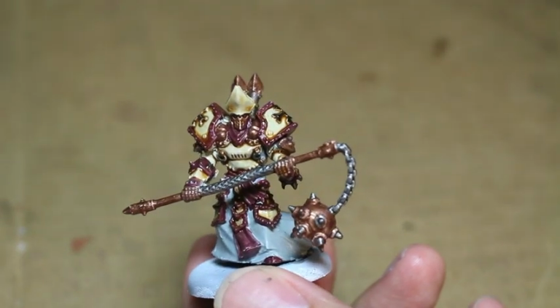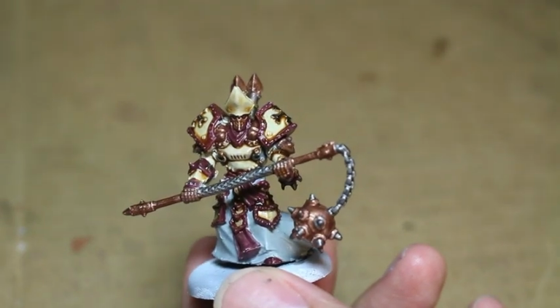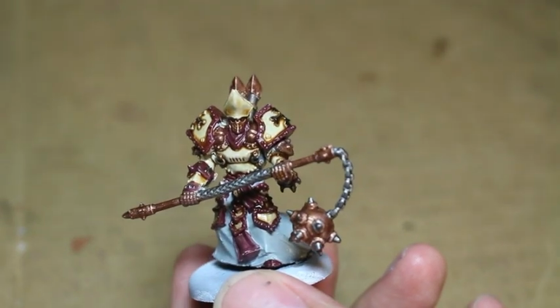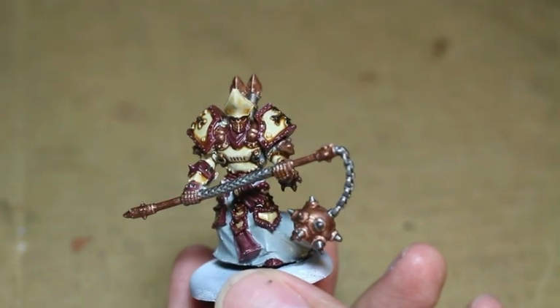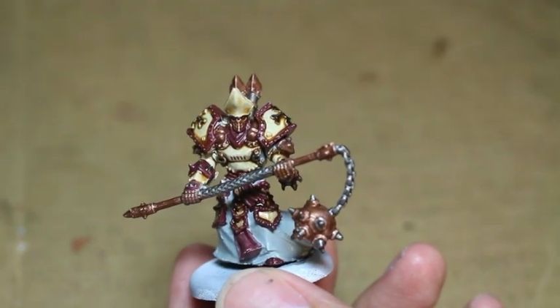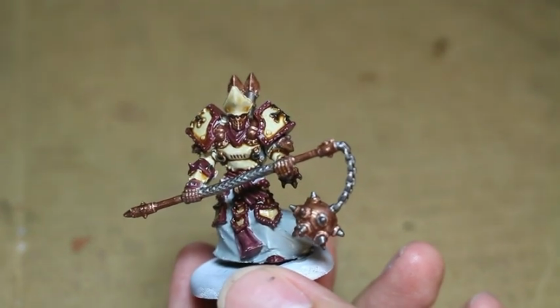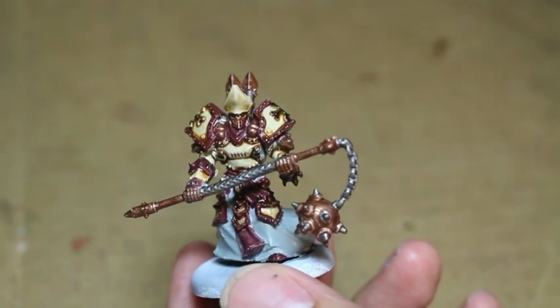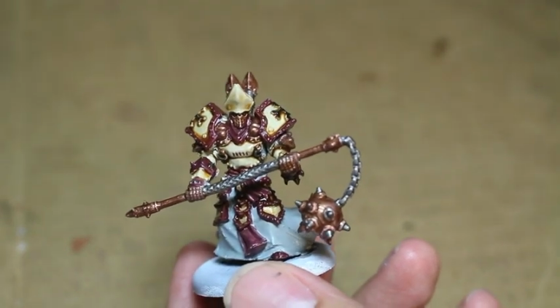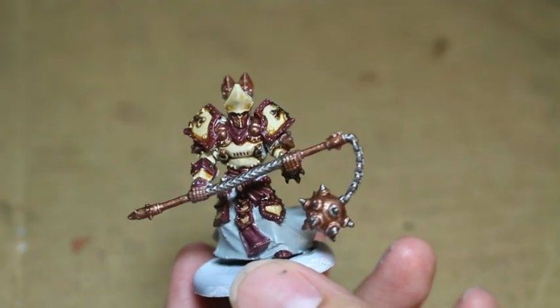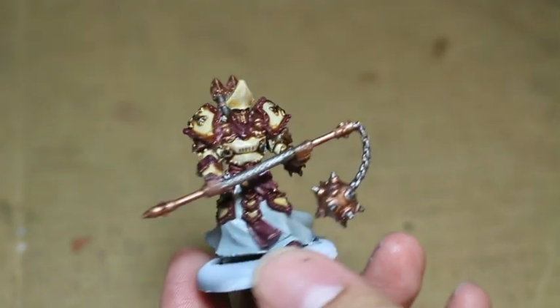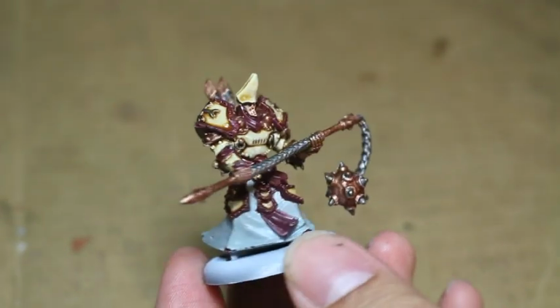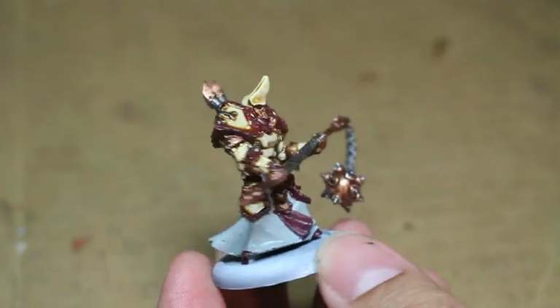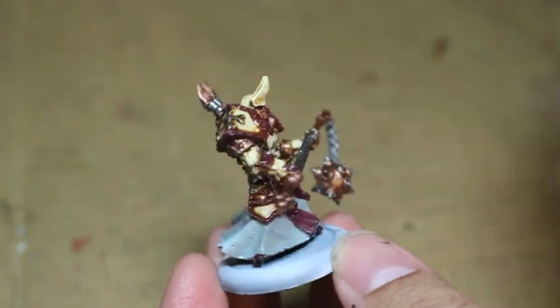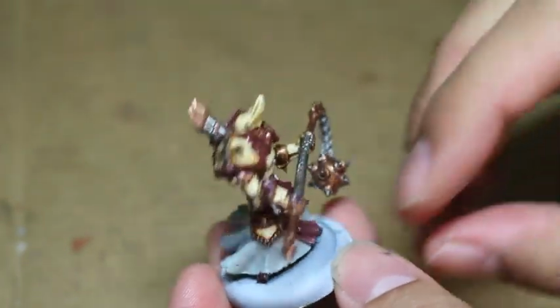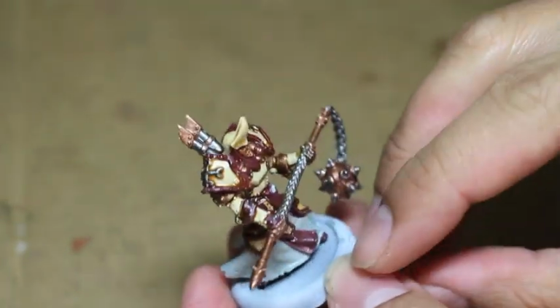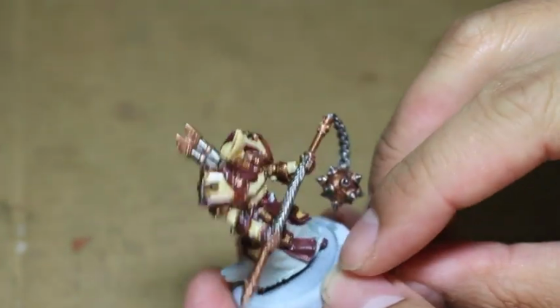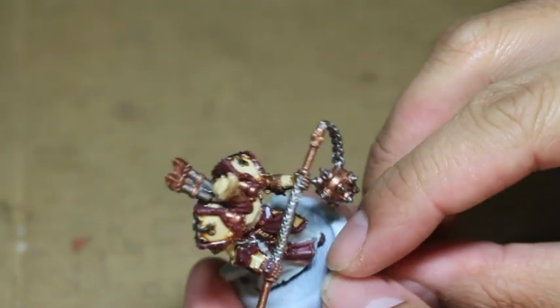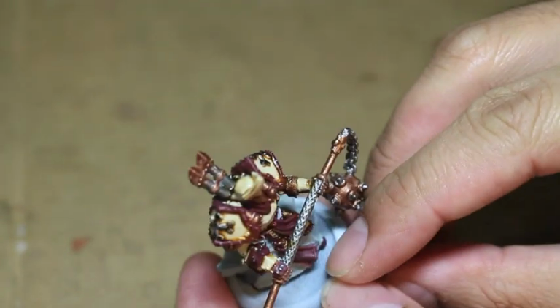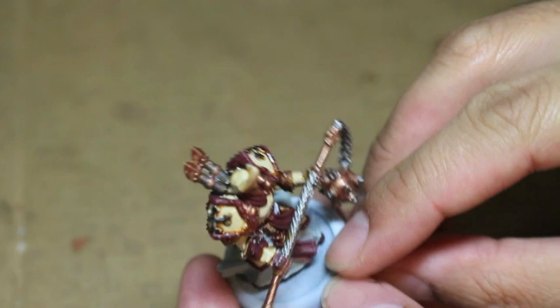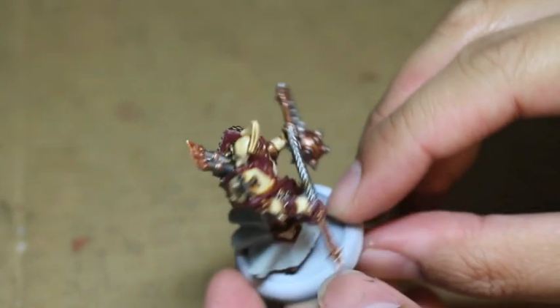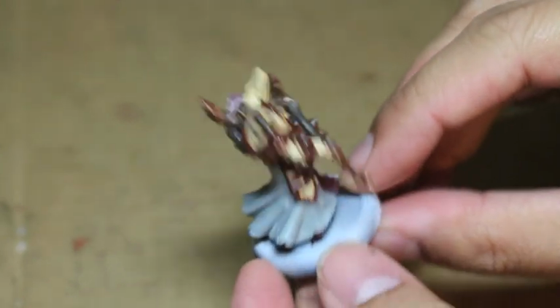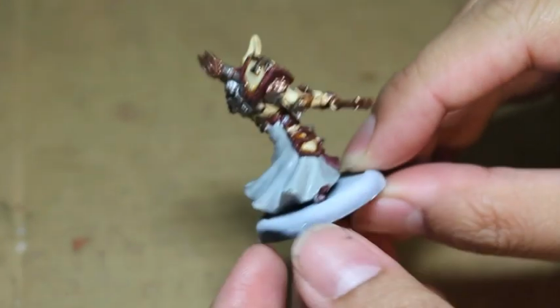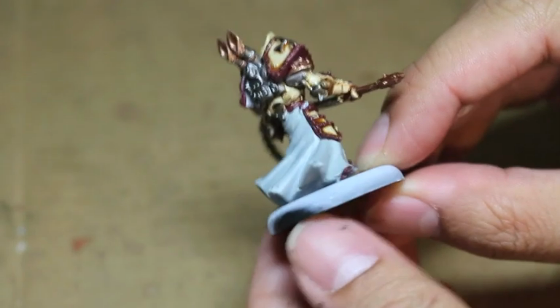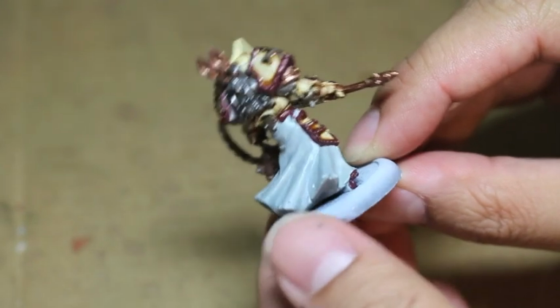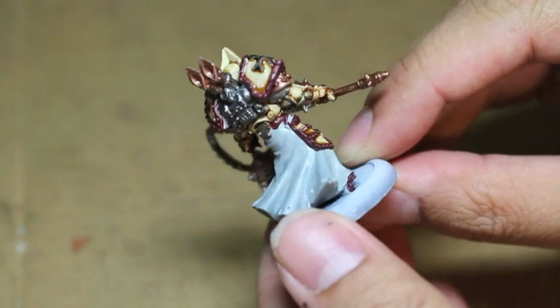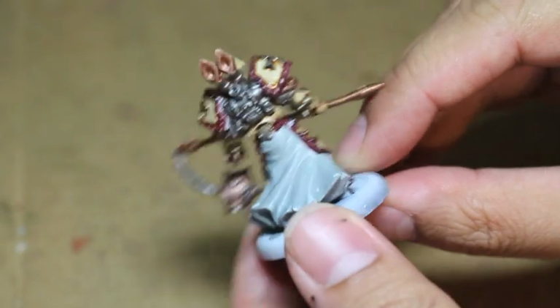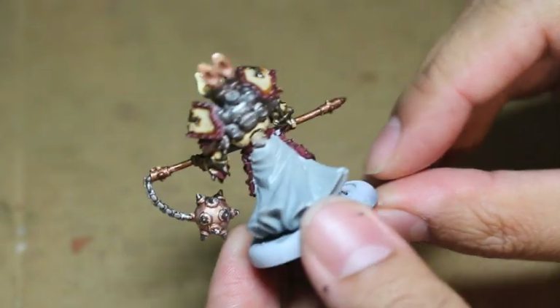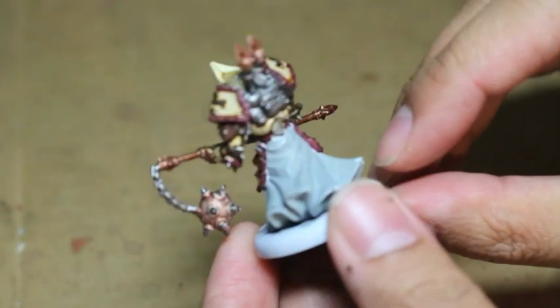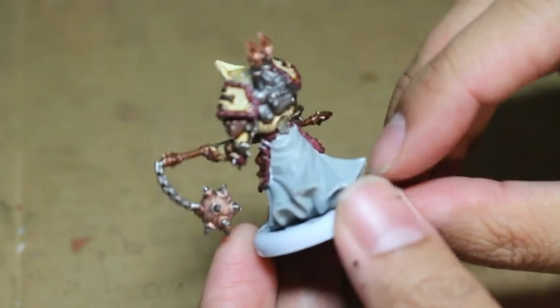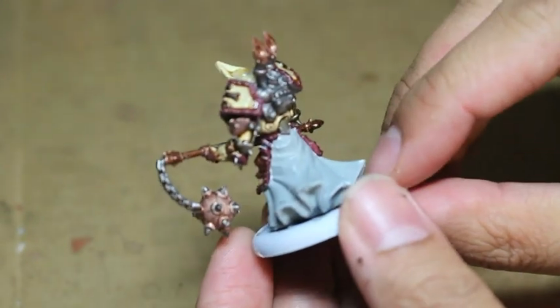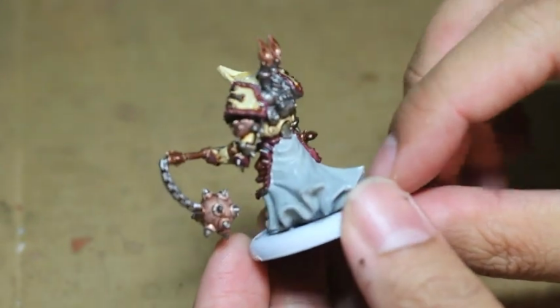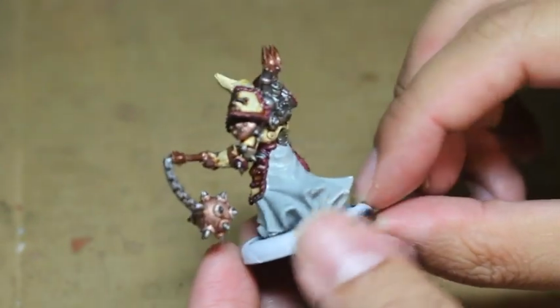What up, players? It's Warboss Tampinus Mug. Welcome to my tutorial, part one, for how to paint a High Exemplar Krios.